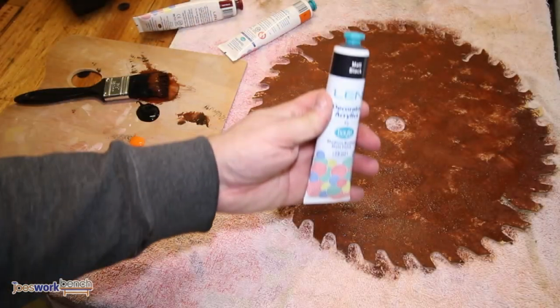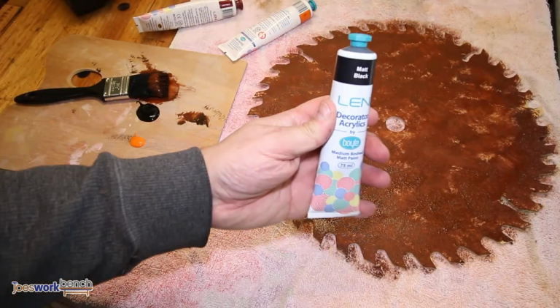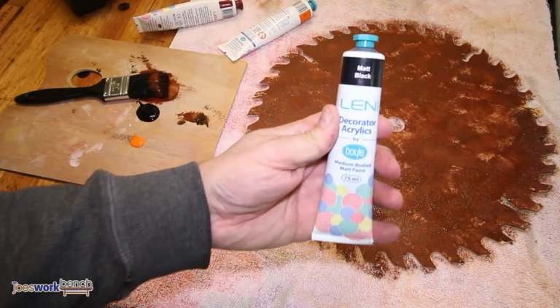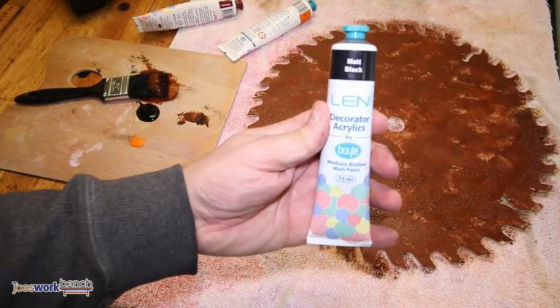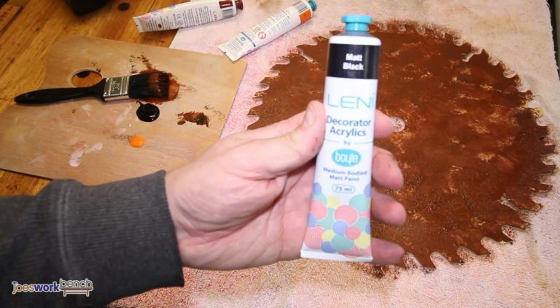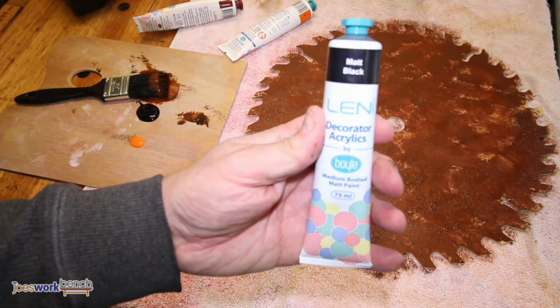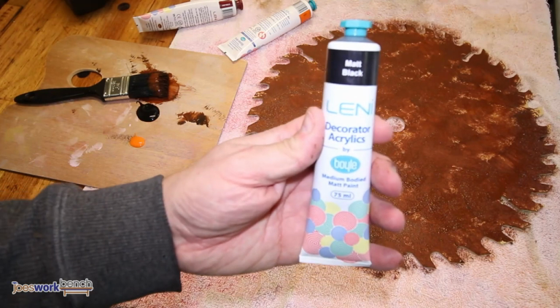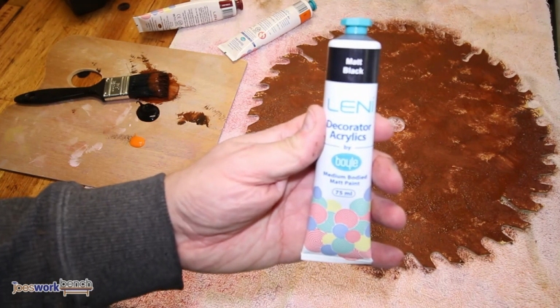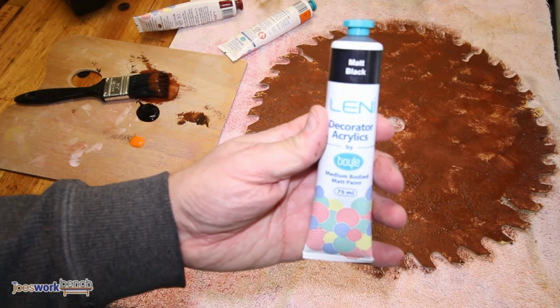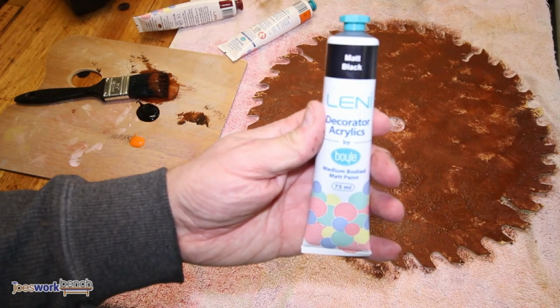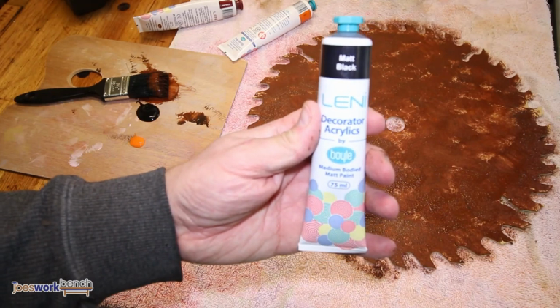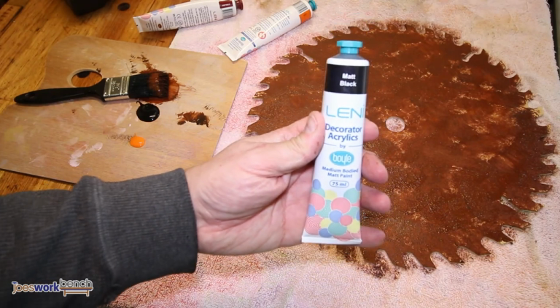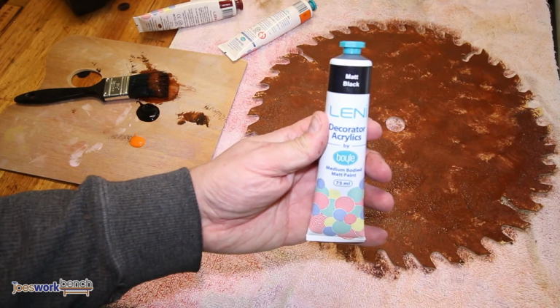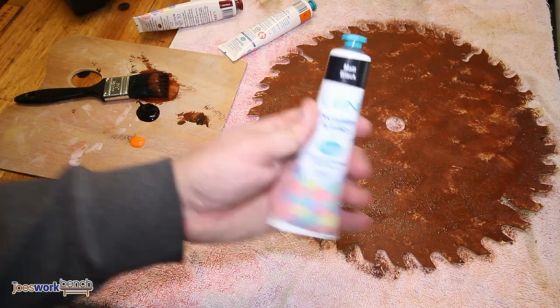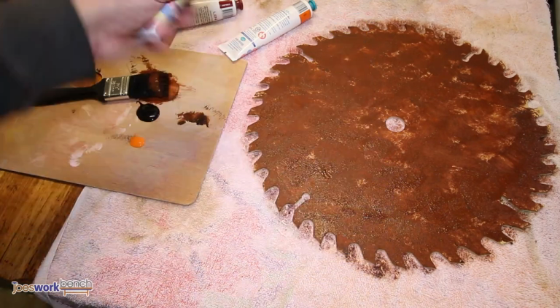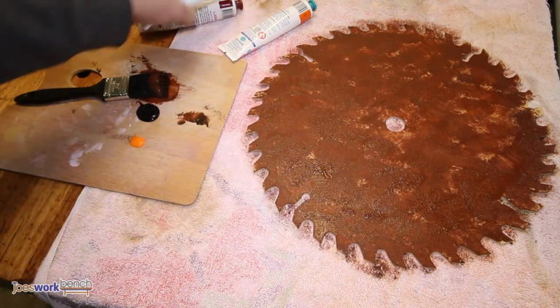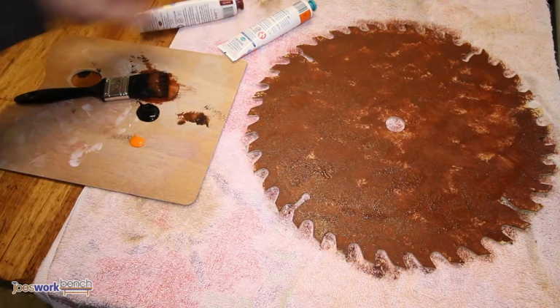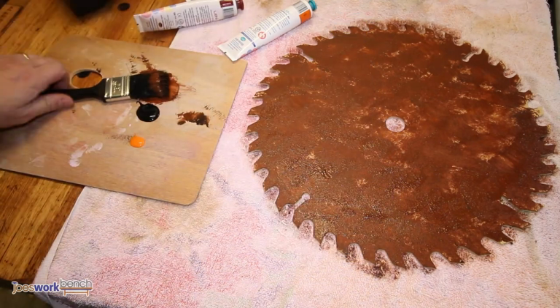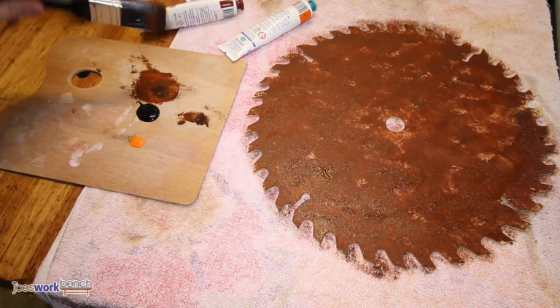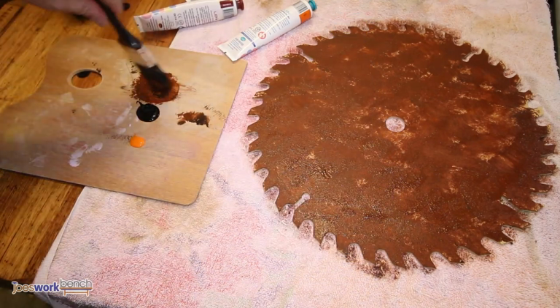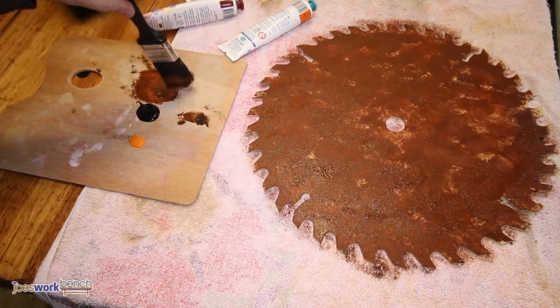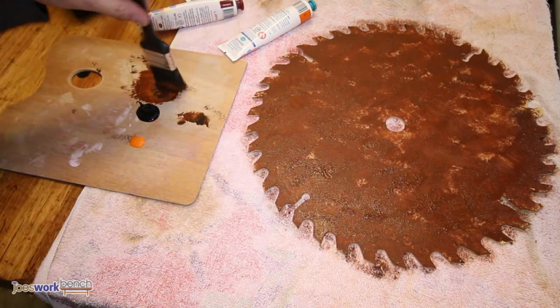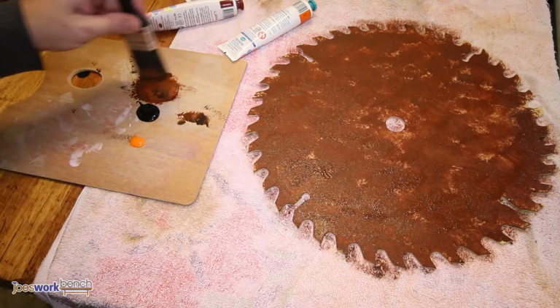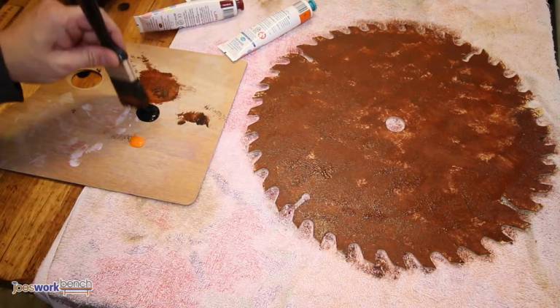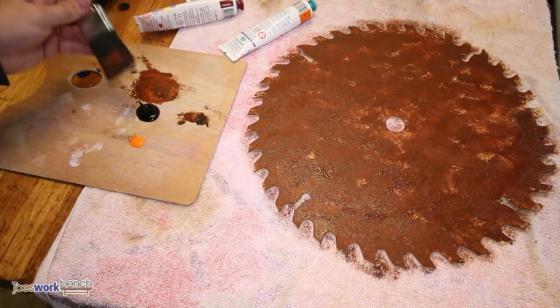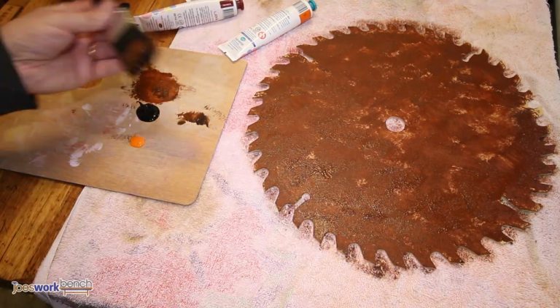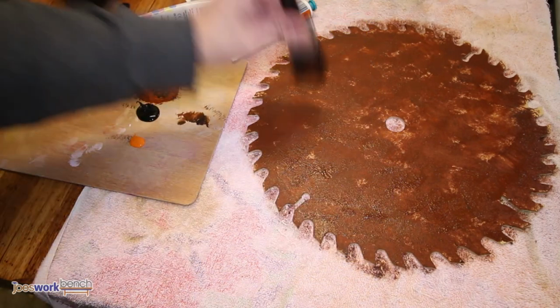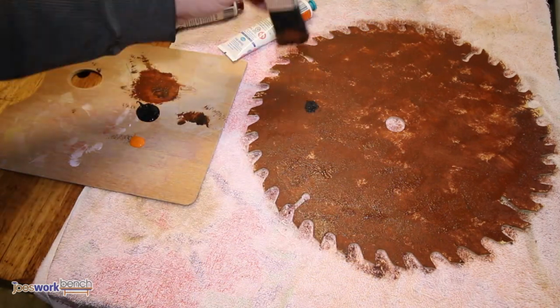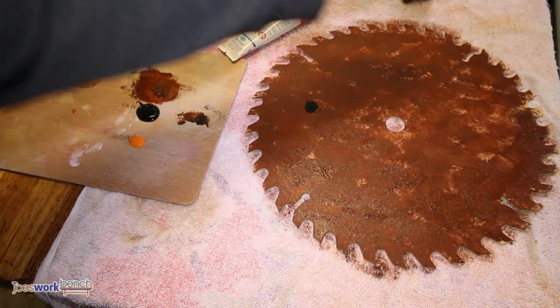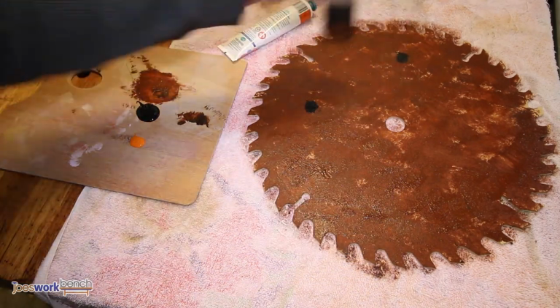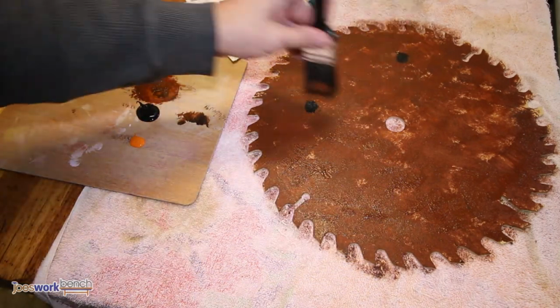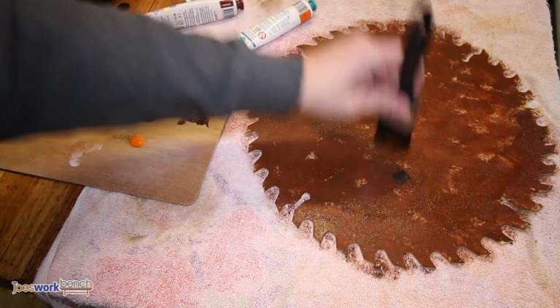Next, add some black. Not too much — you're just trying to add depth and texture to the finish of the blade.